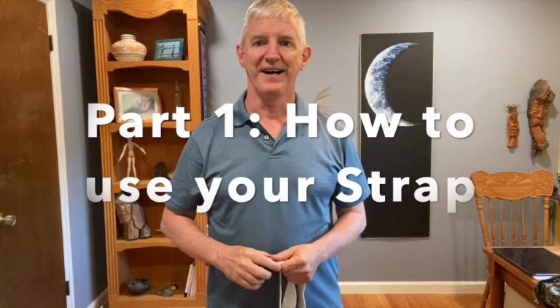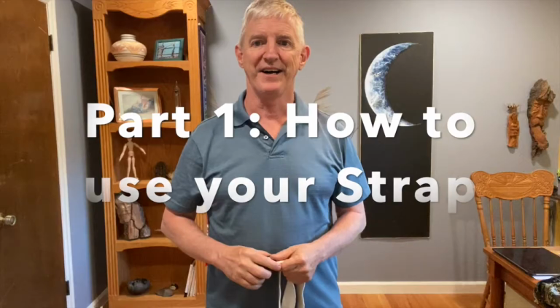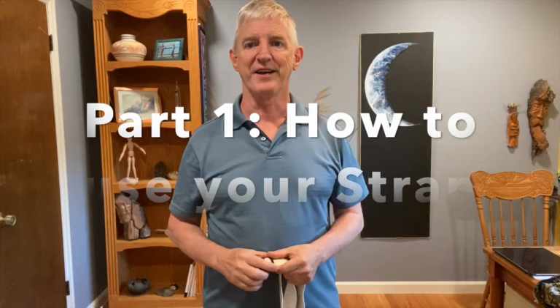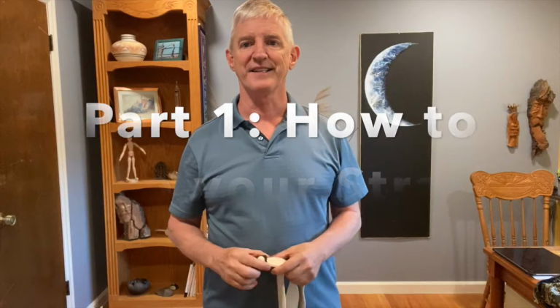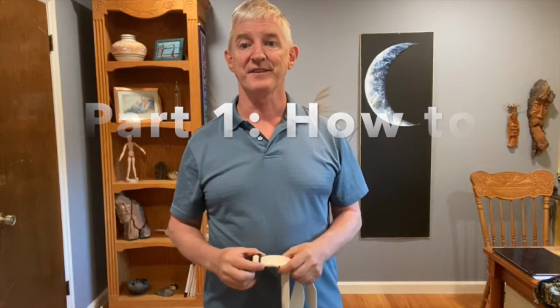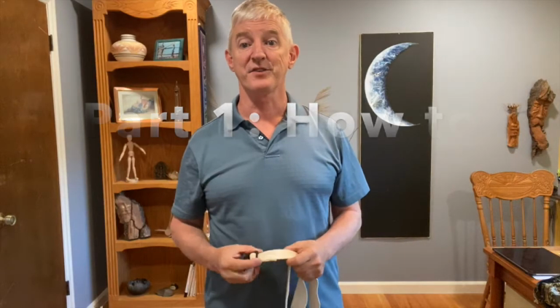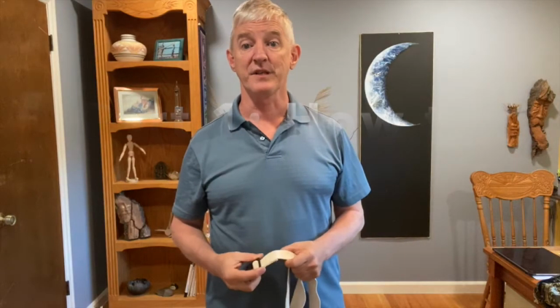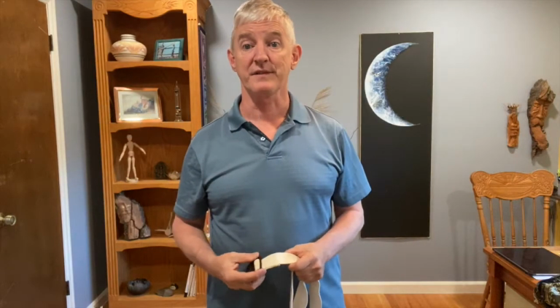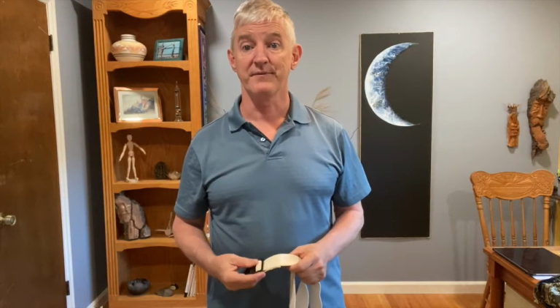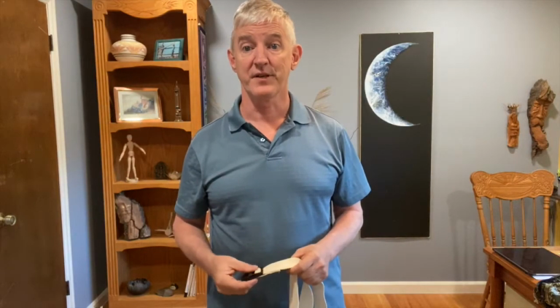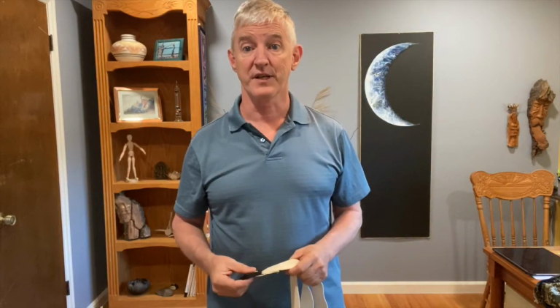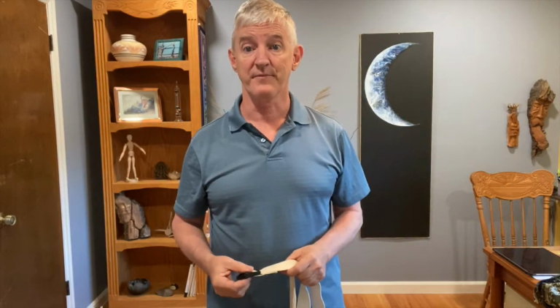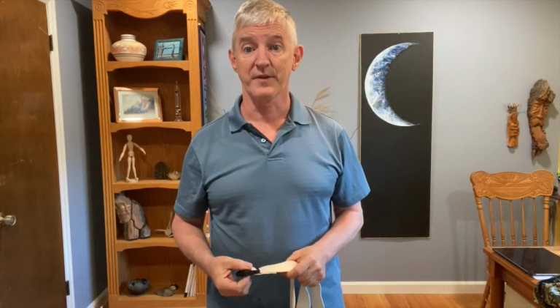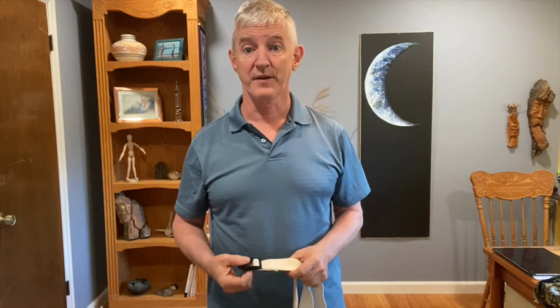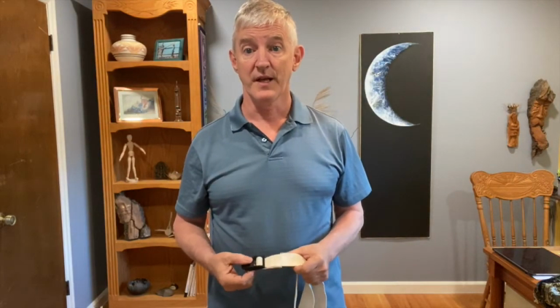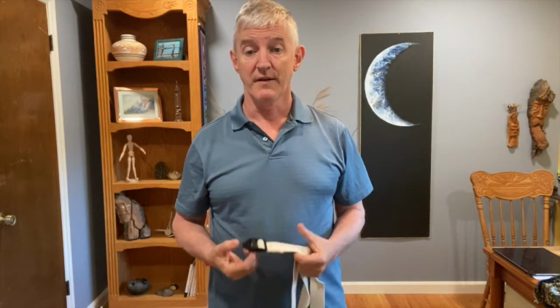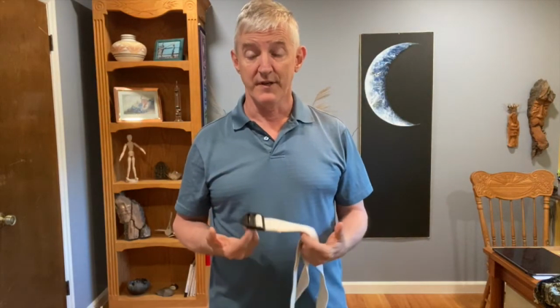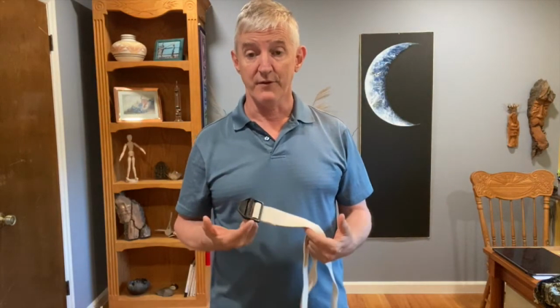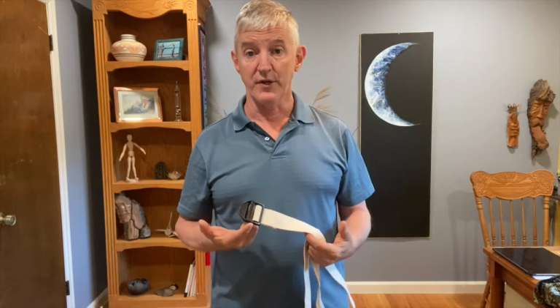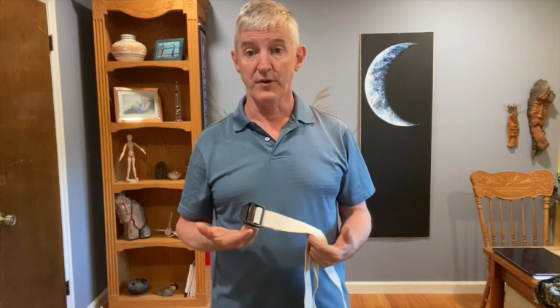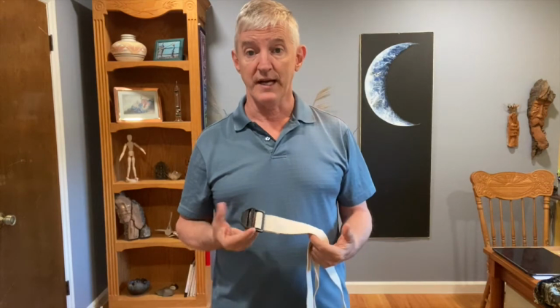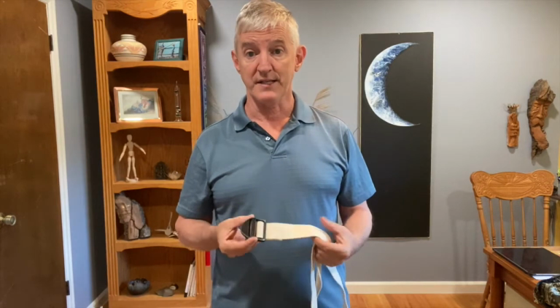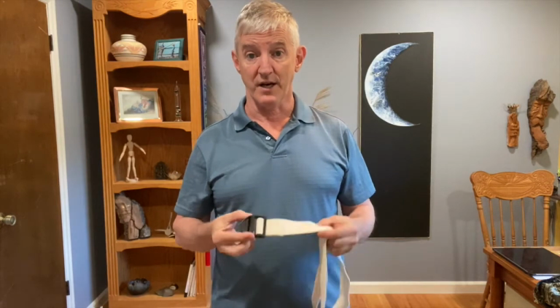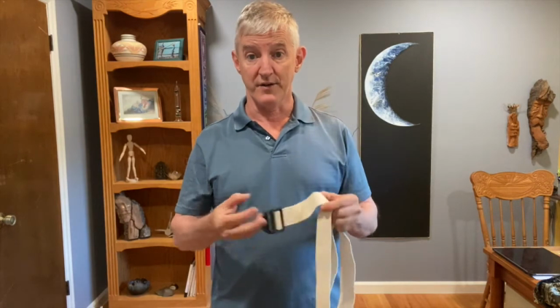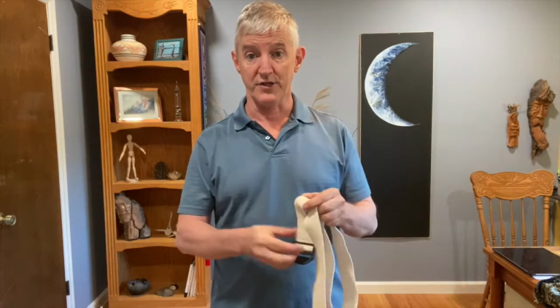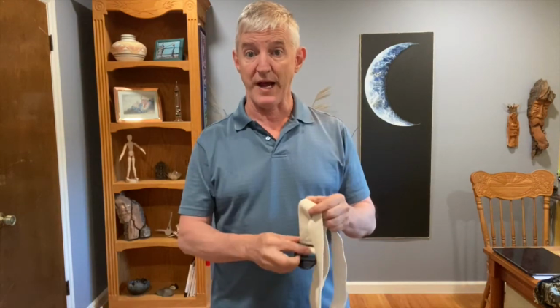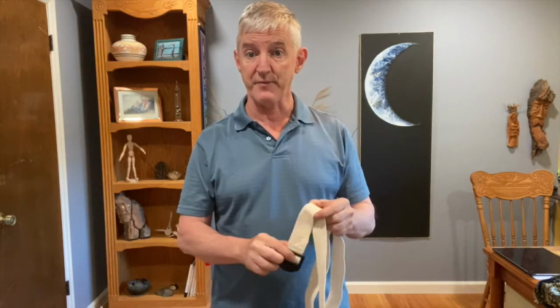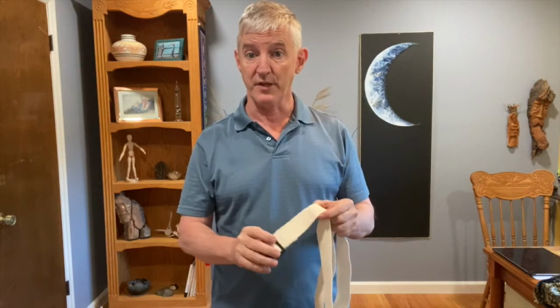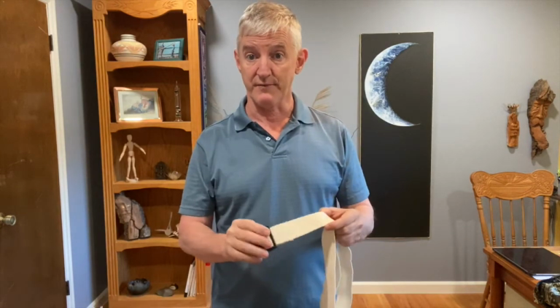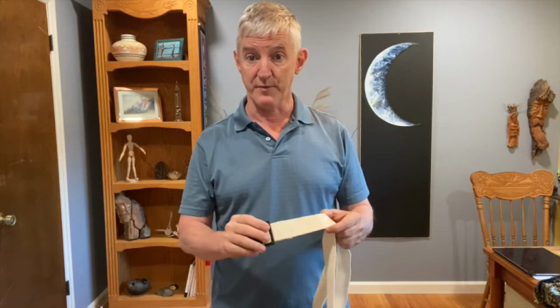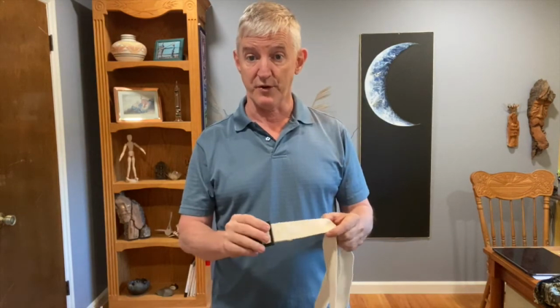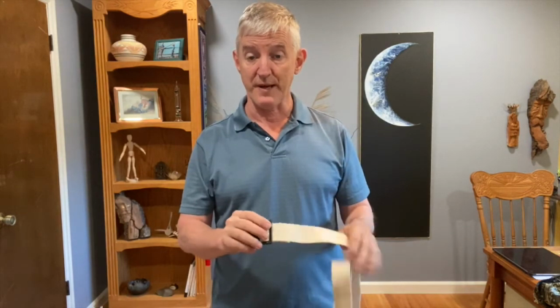Hi, you guys, this is Chris. Here's a video for you guys on the strap that you got for the program.